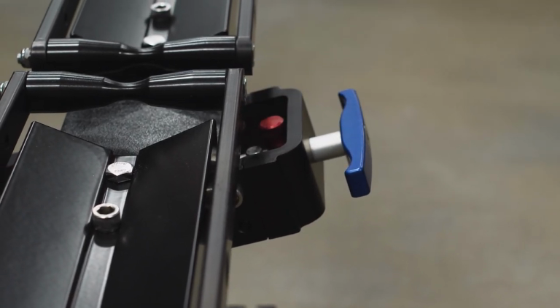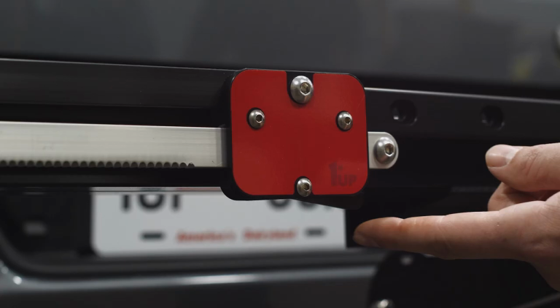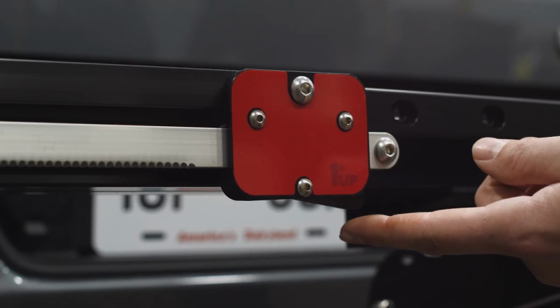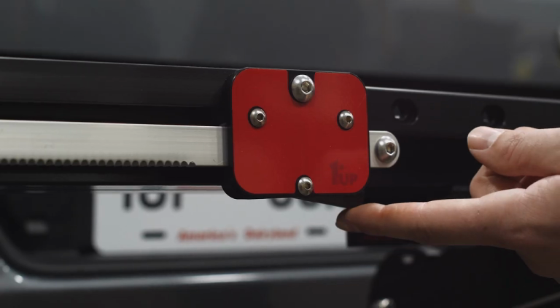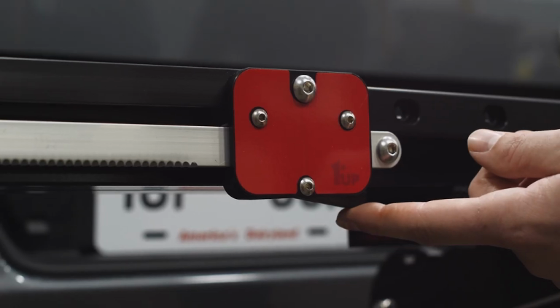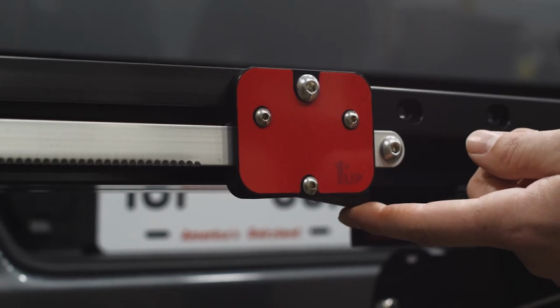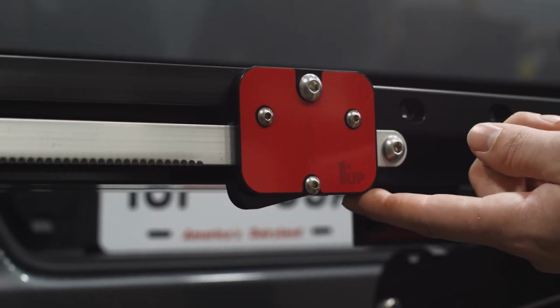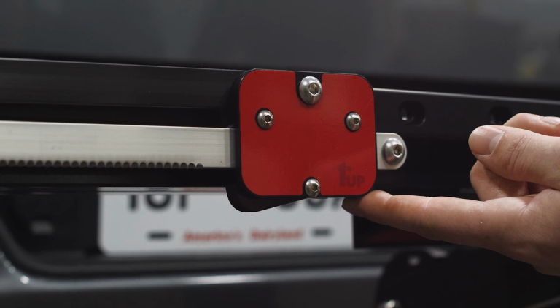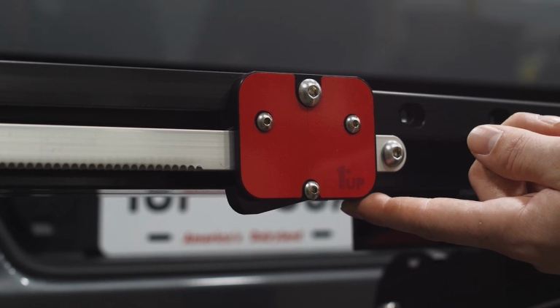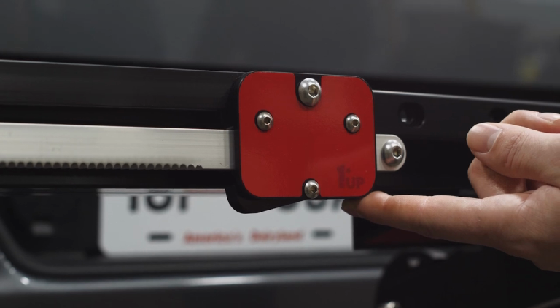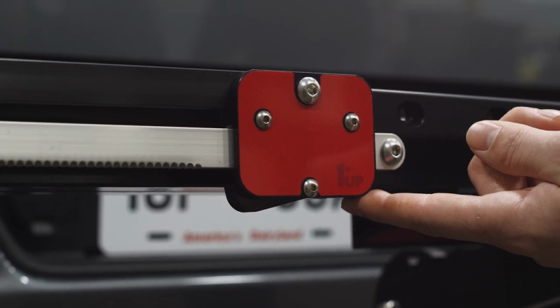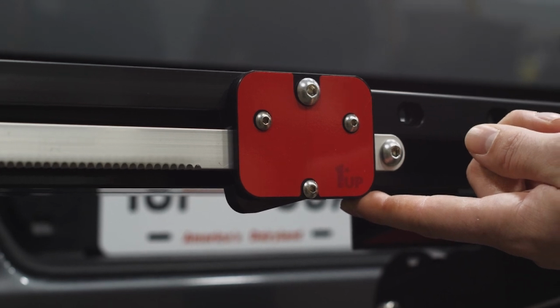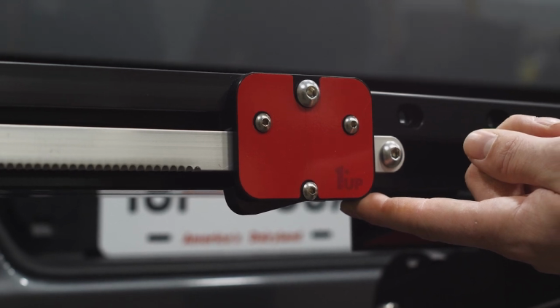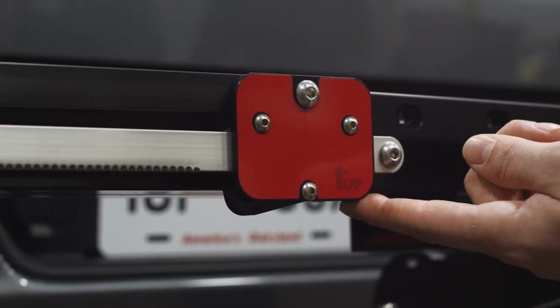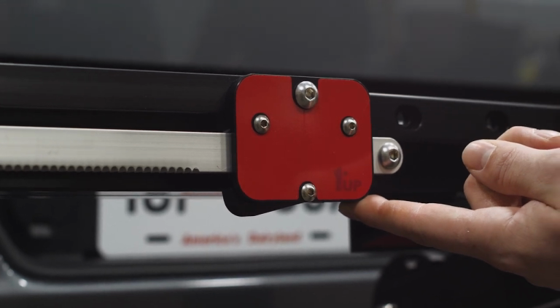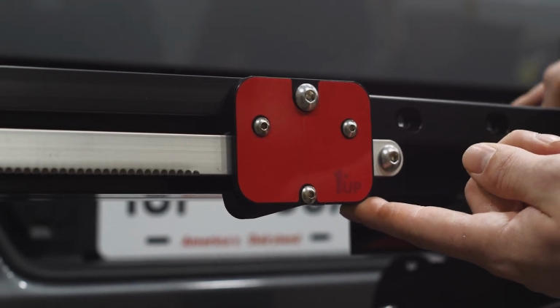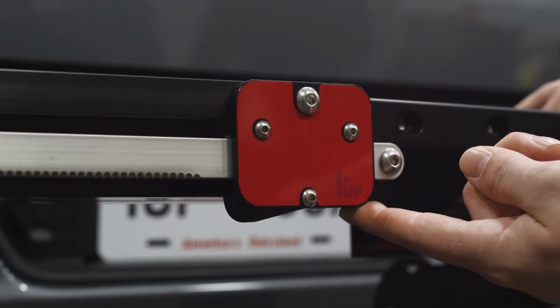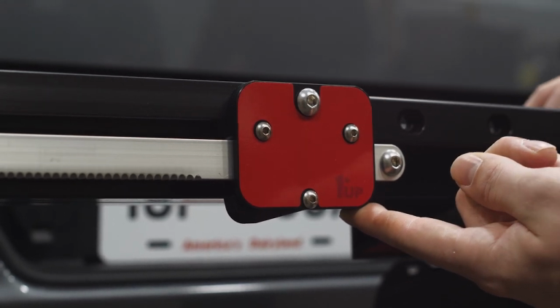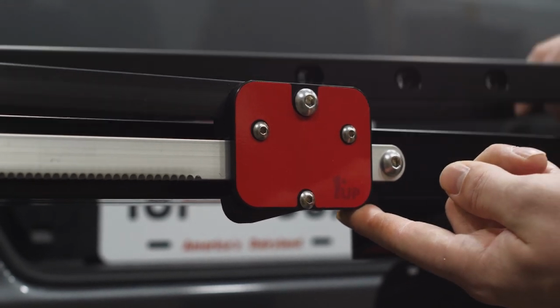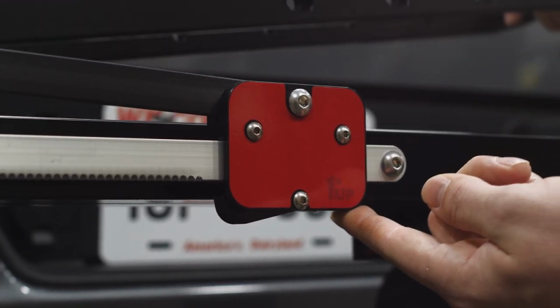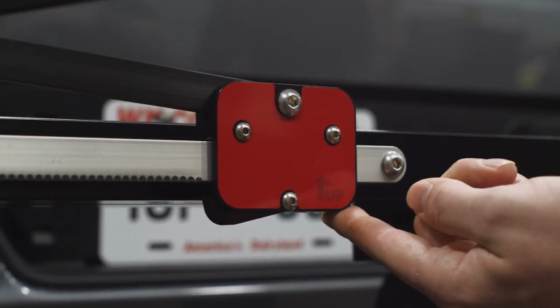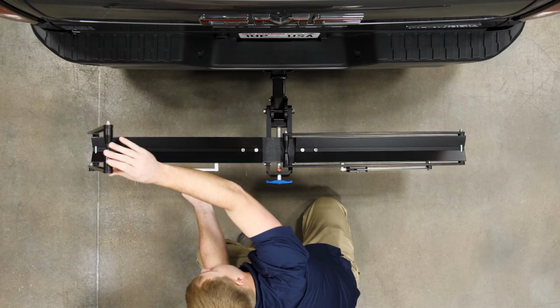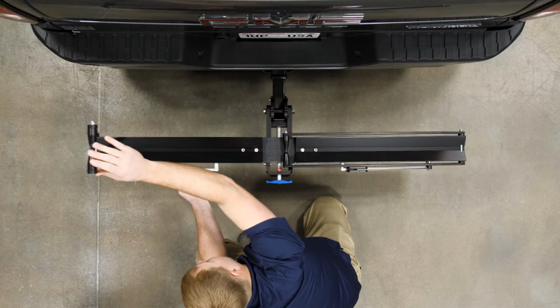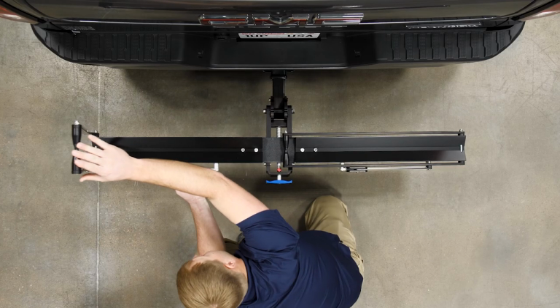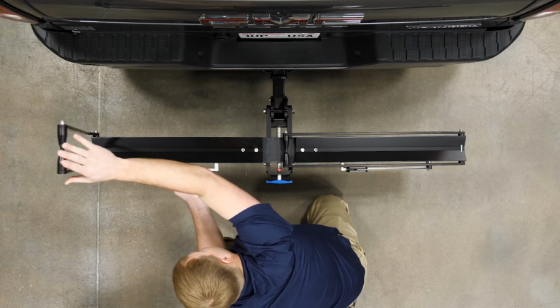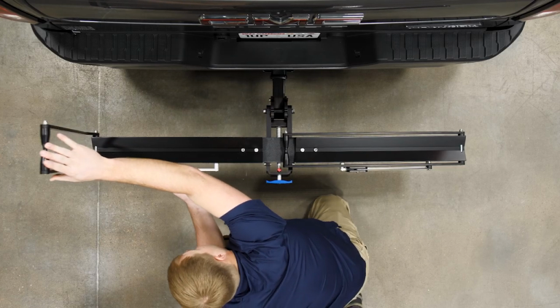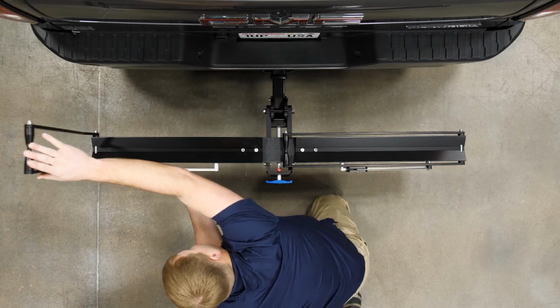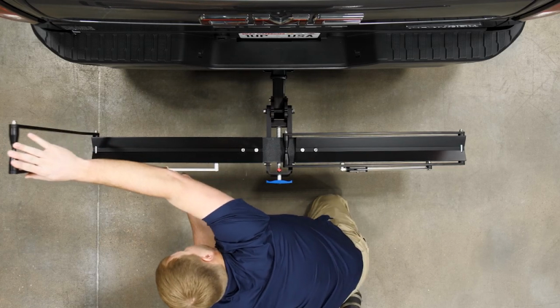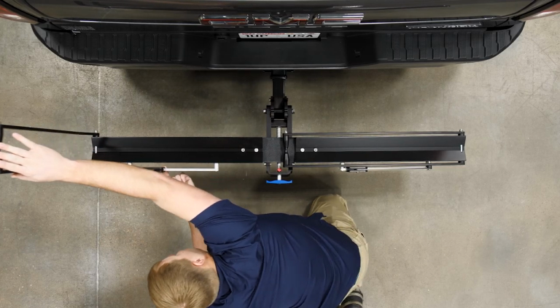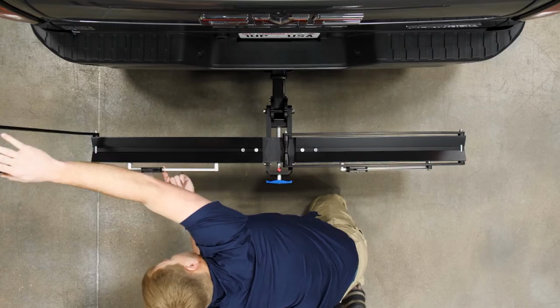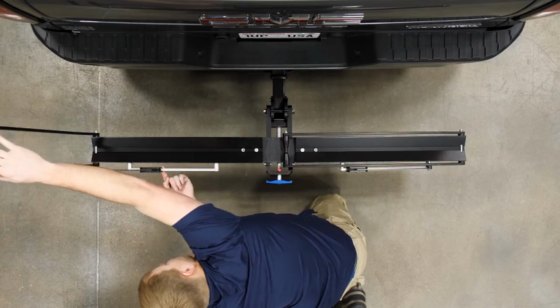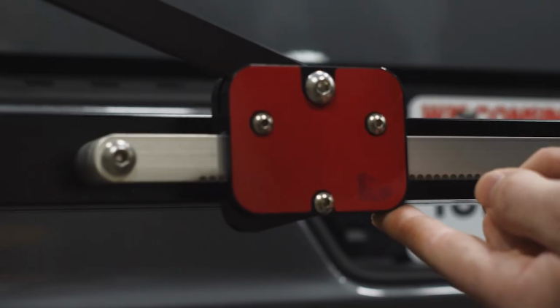To prepare the rack for a bike, depress the red bar slide button while pulling up on the bent arm. Repeat on the other side.